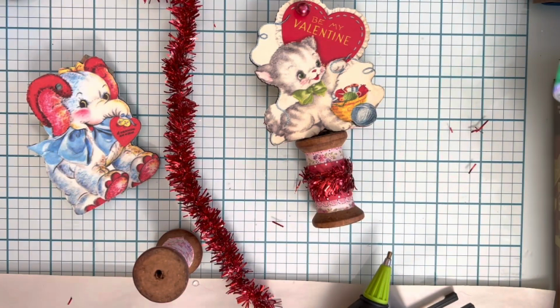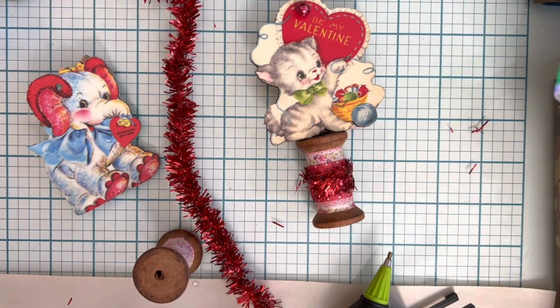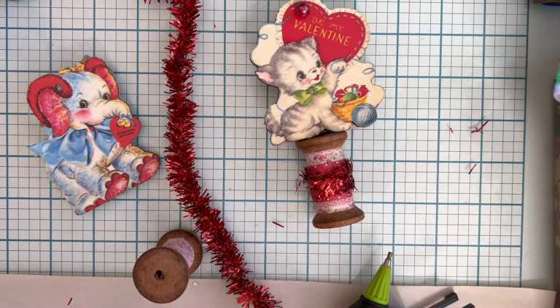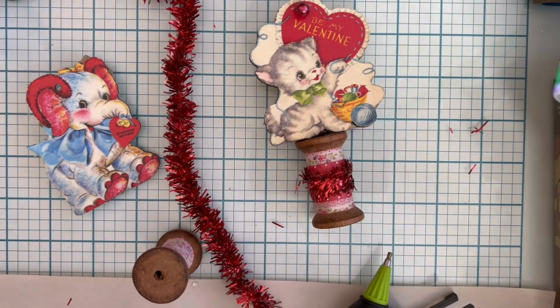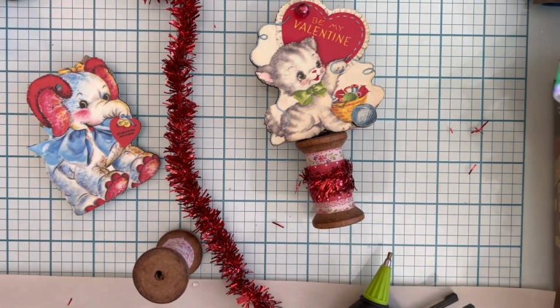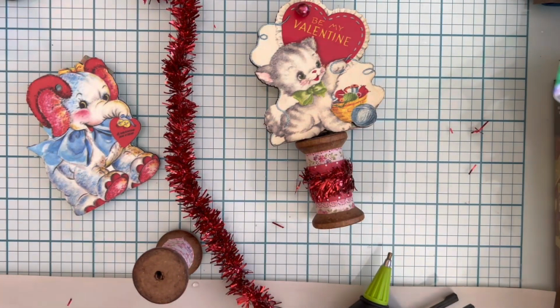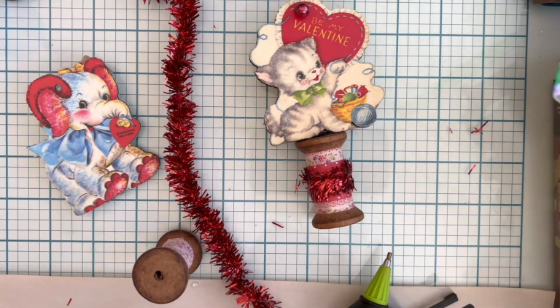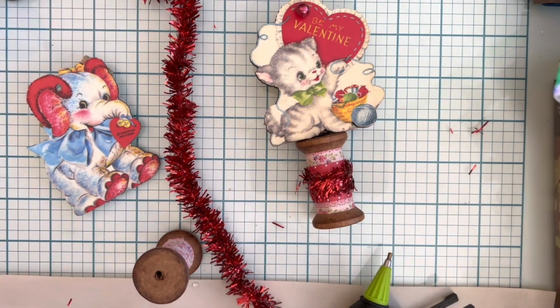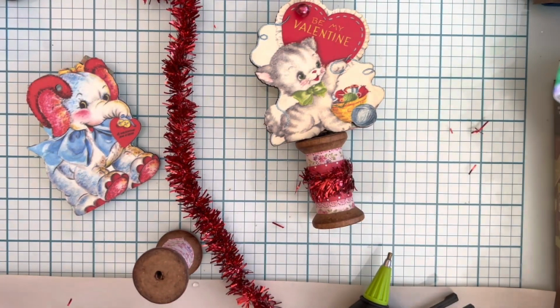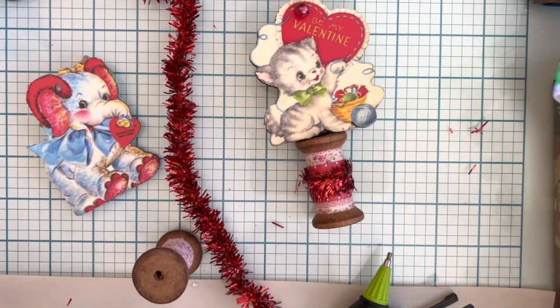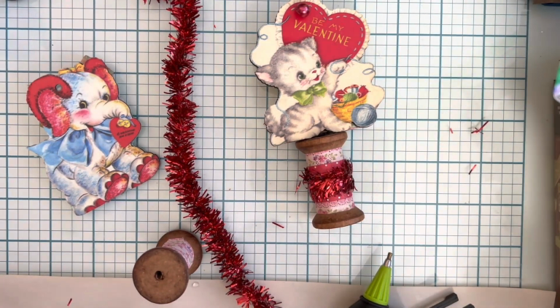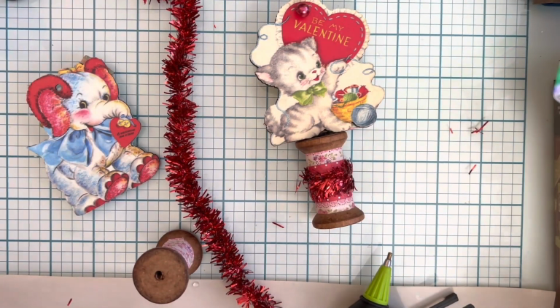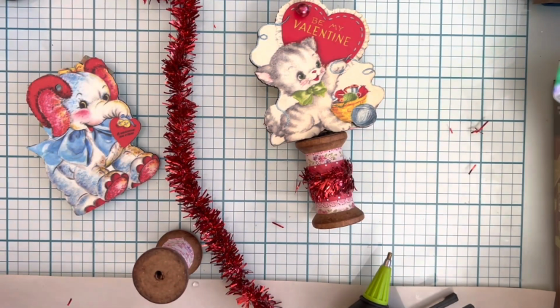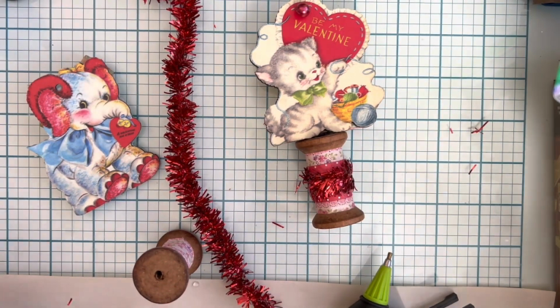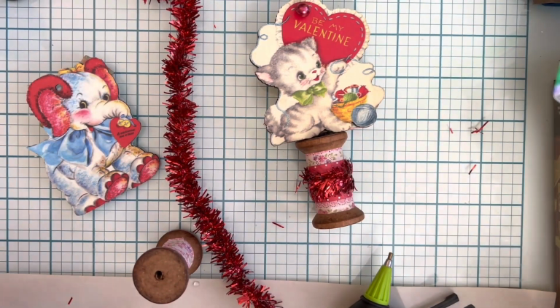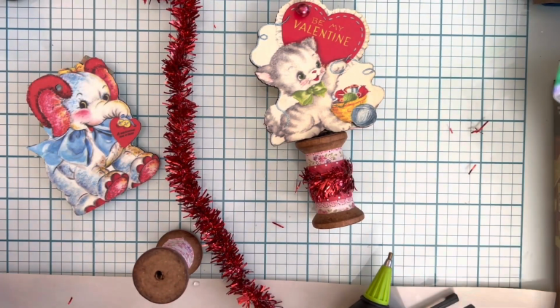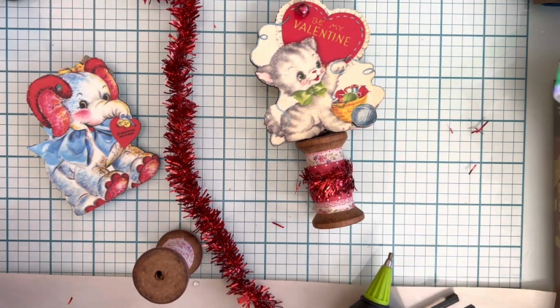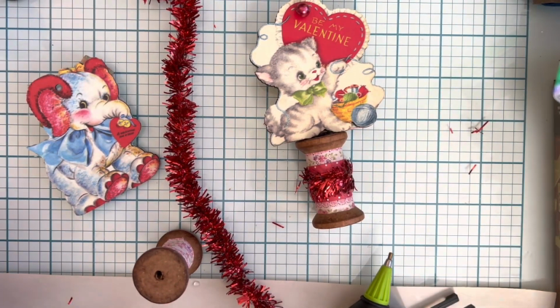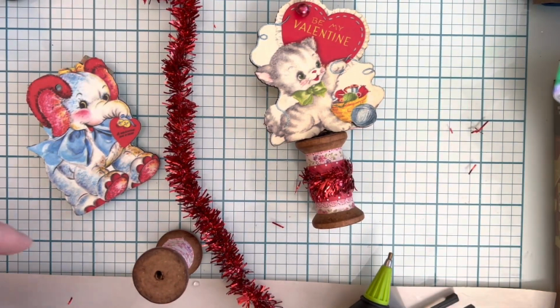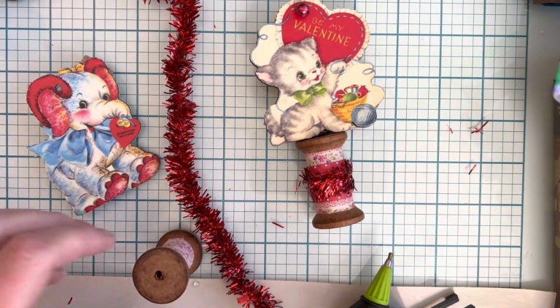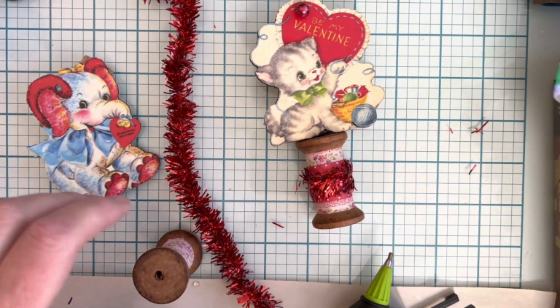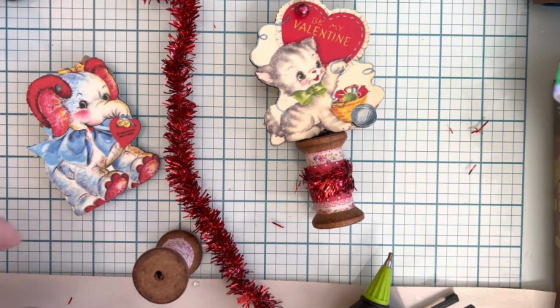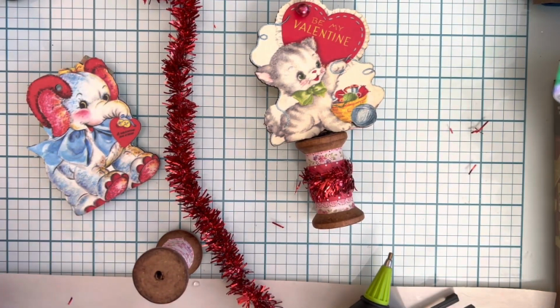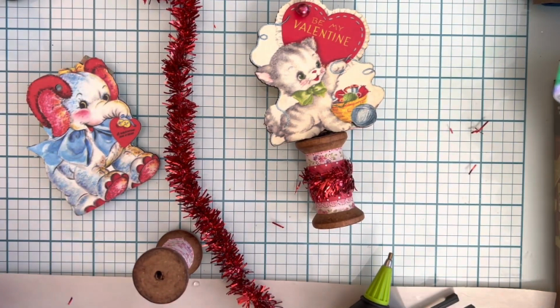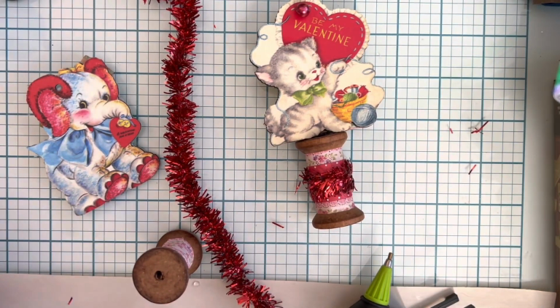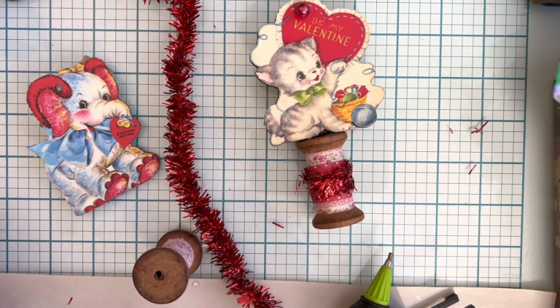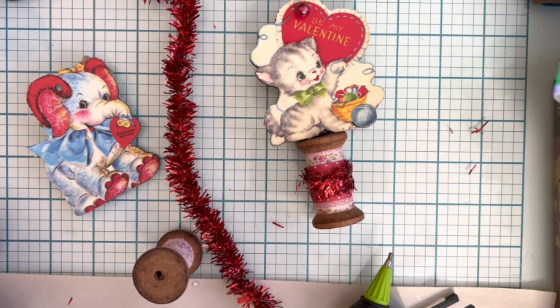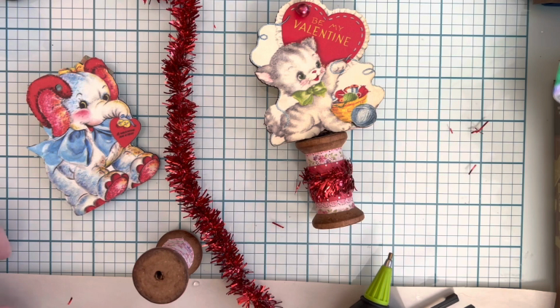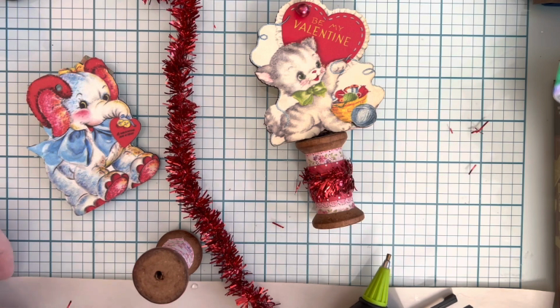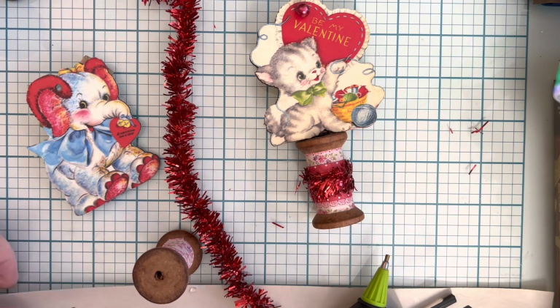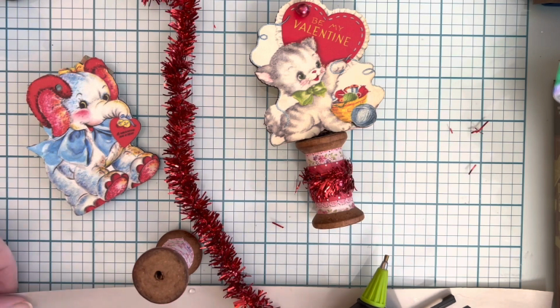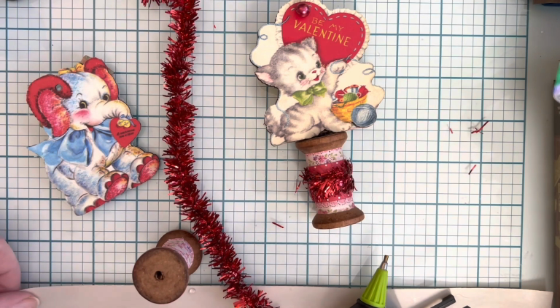Hello everyone and welcome back to my channel. It's Gretchen here, Cat and Paws. Happy Valentine's Day.